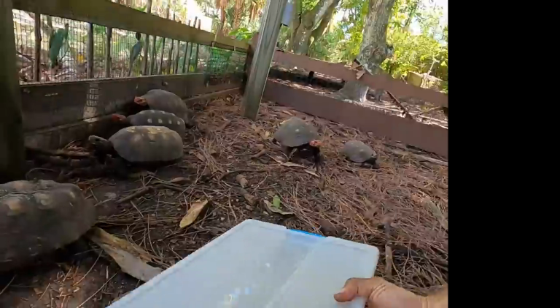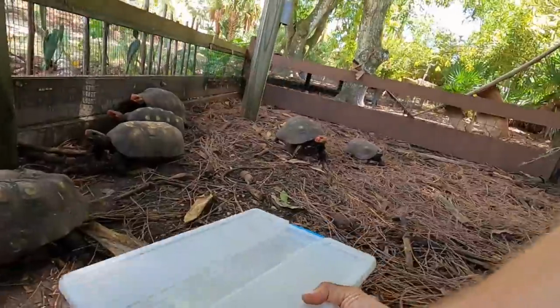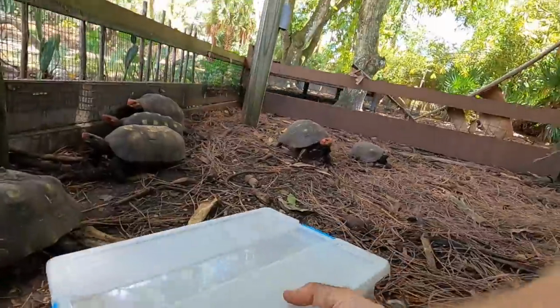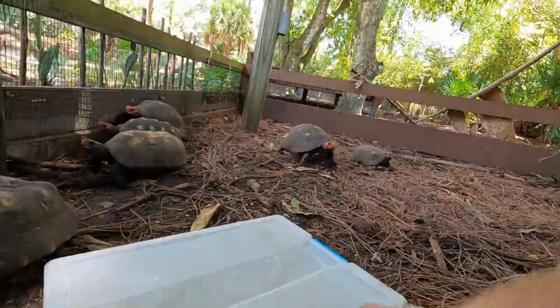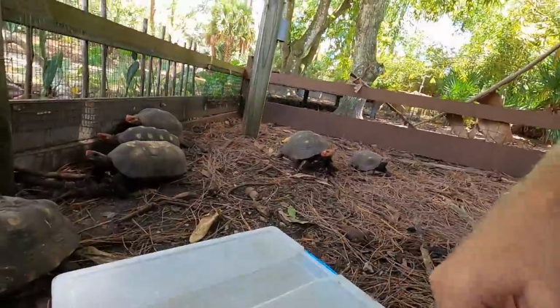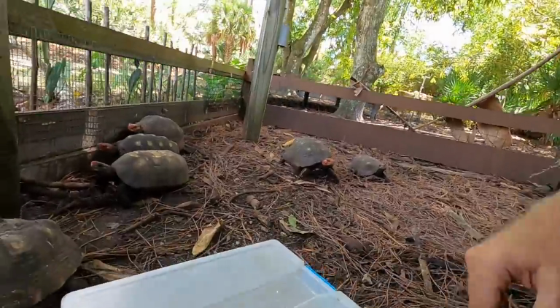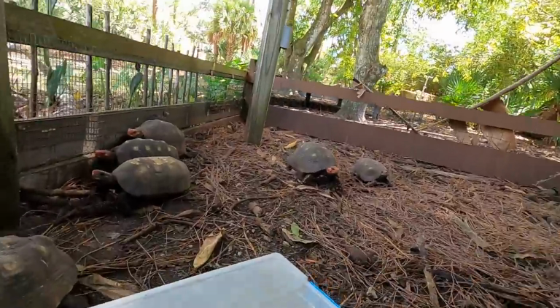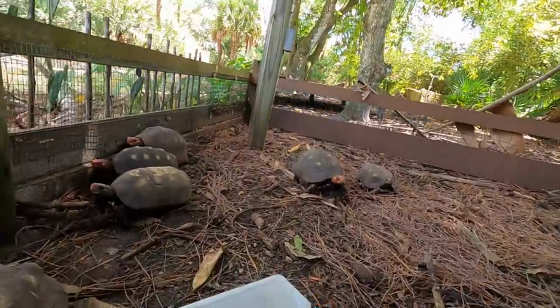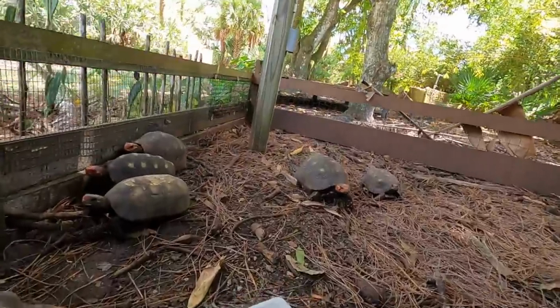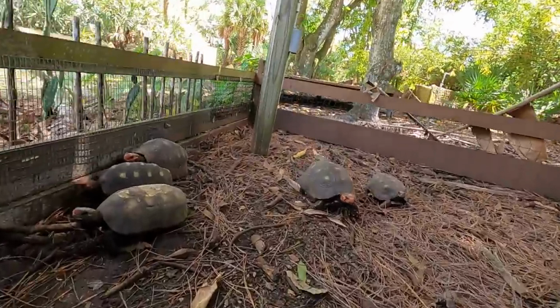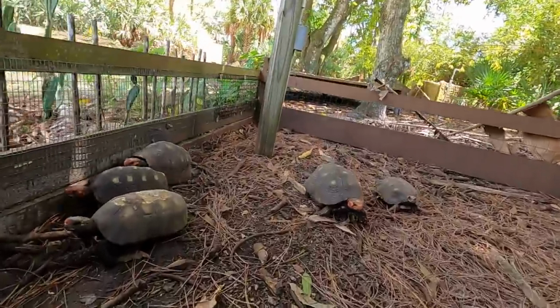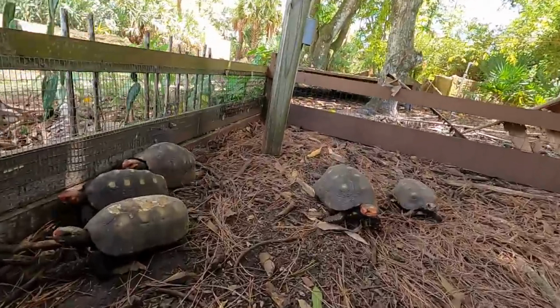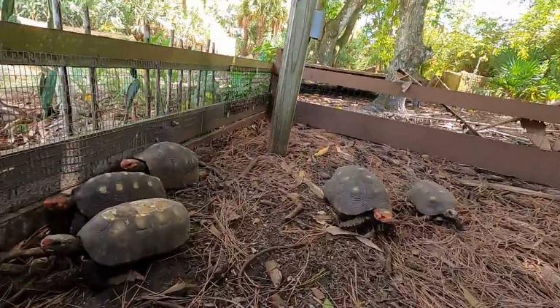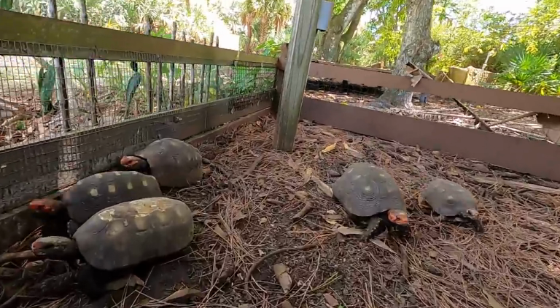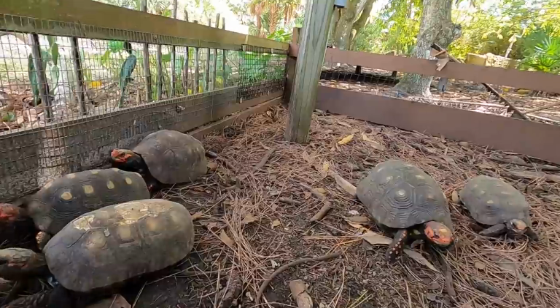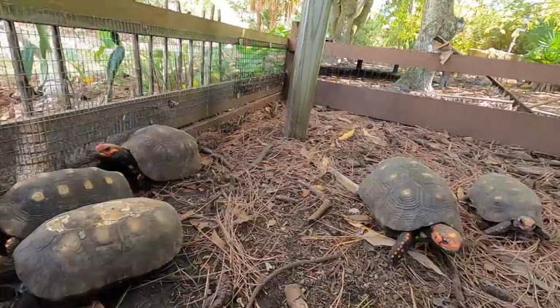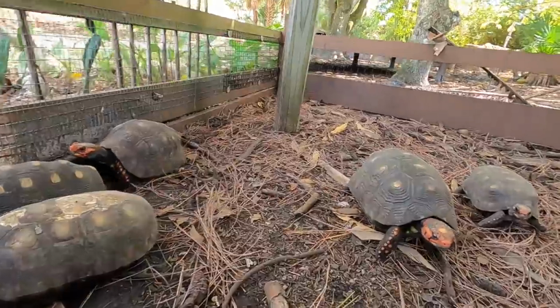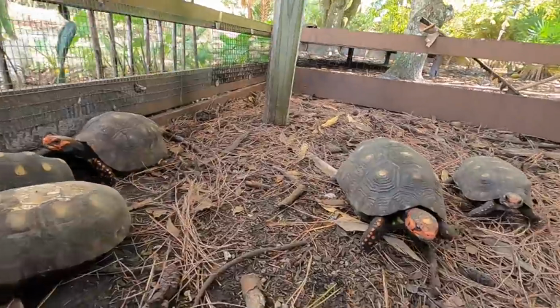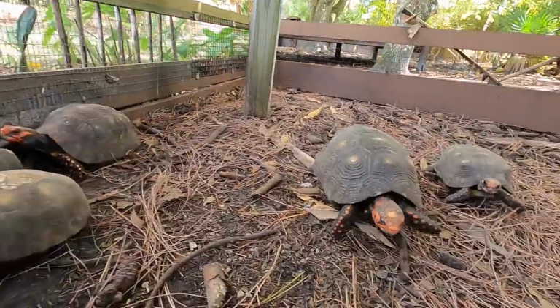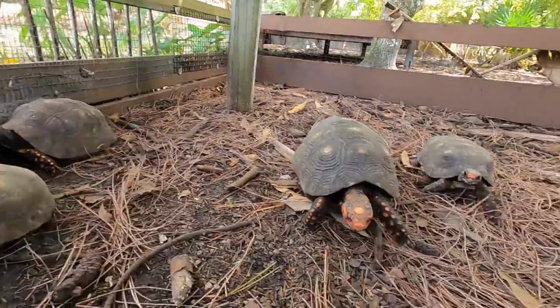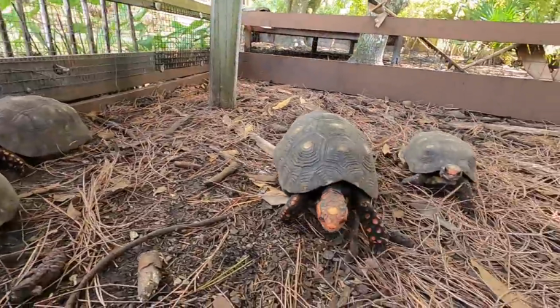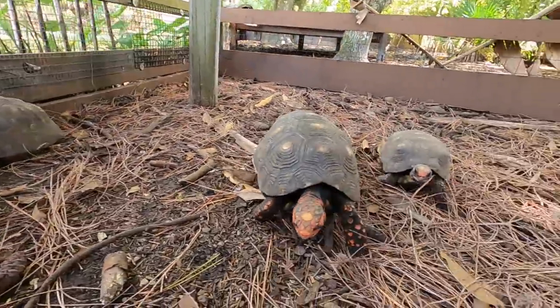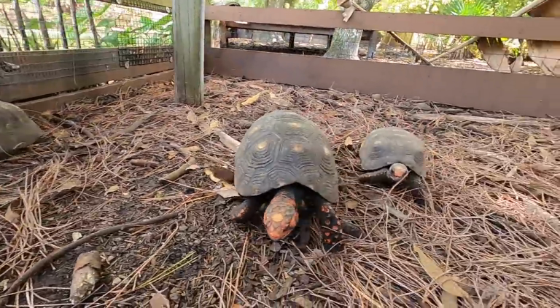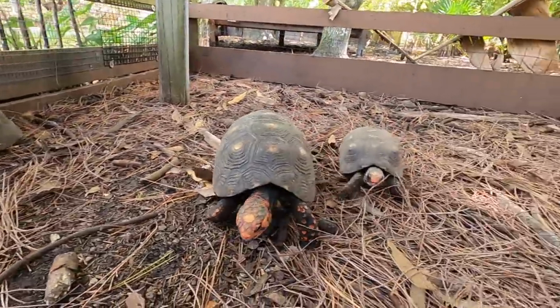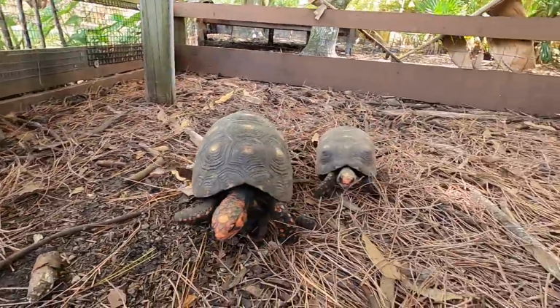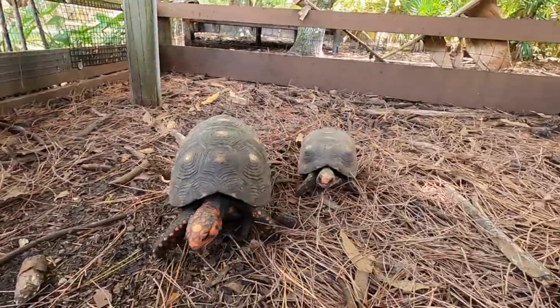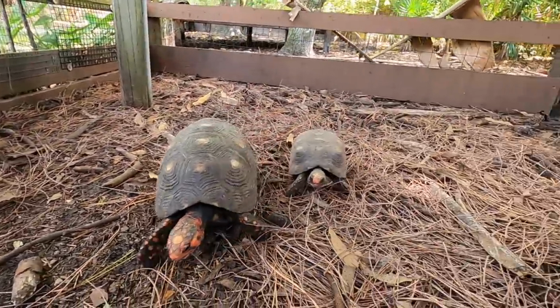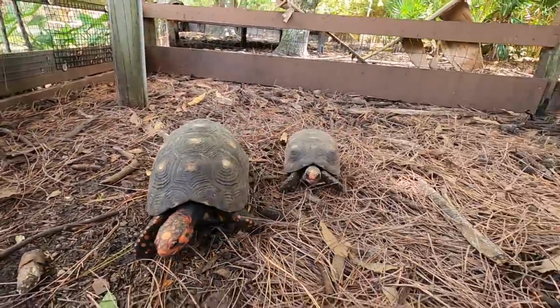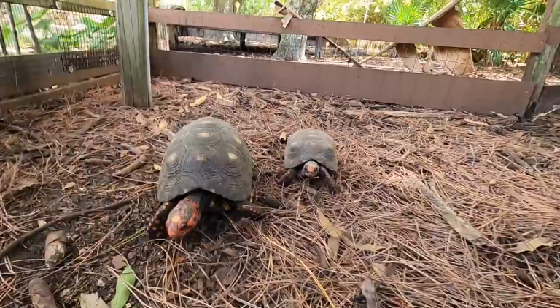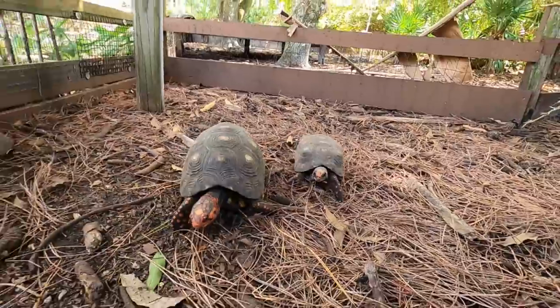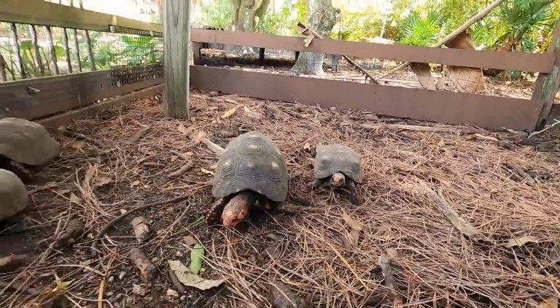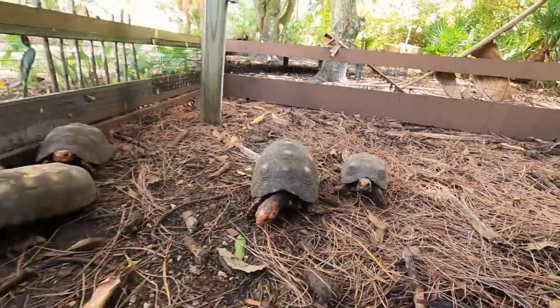The cool thing about the cherry heads is these guys are super friendly tortoises.